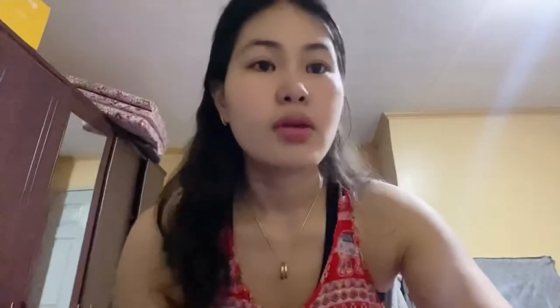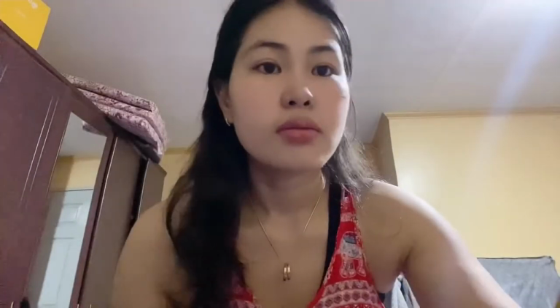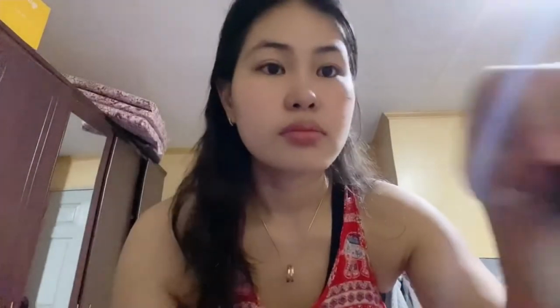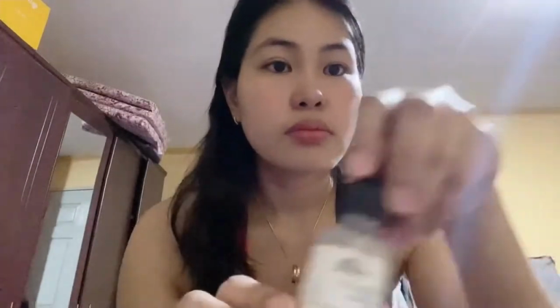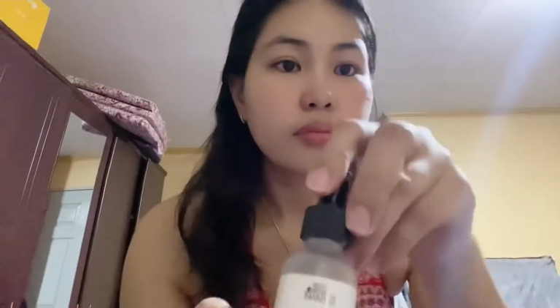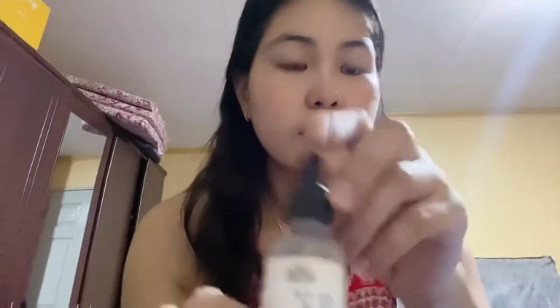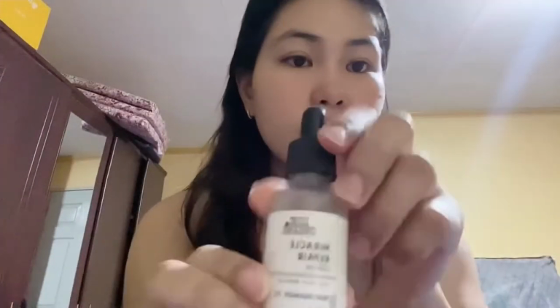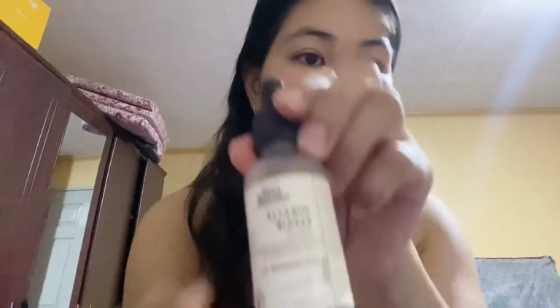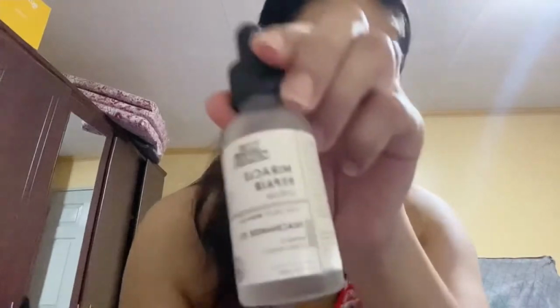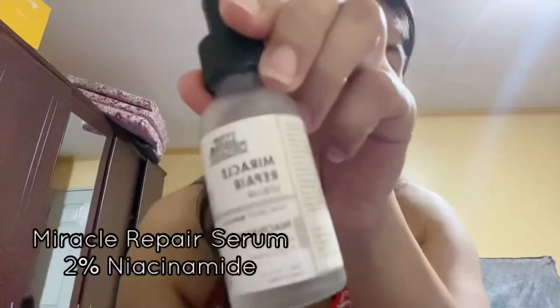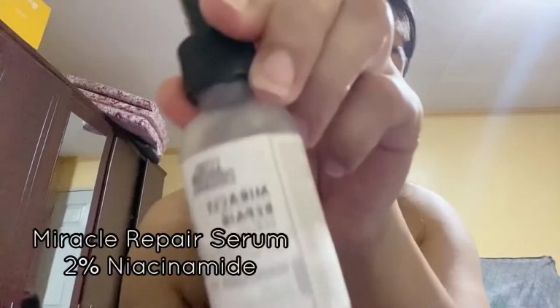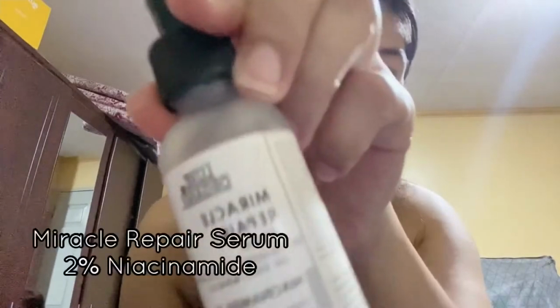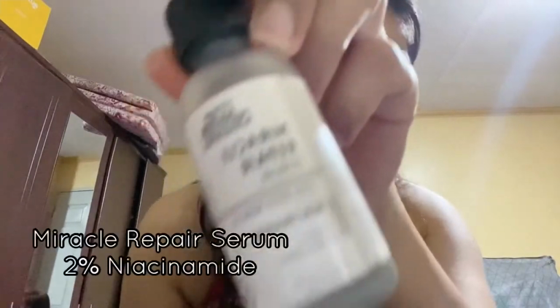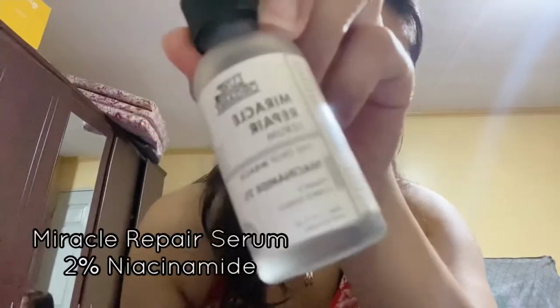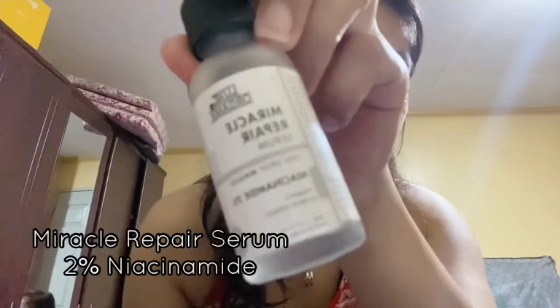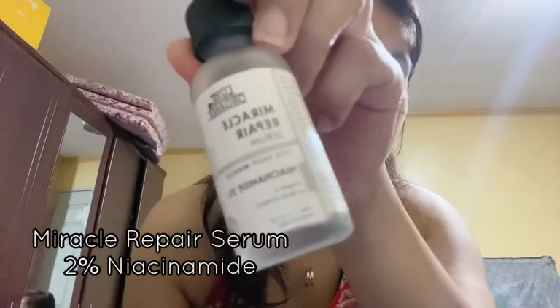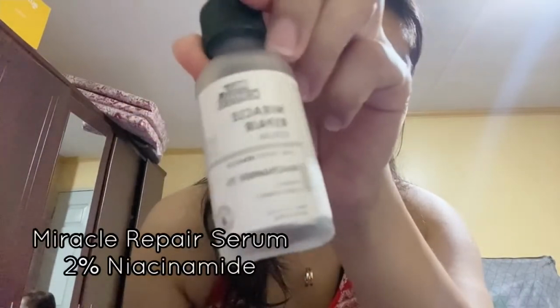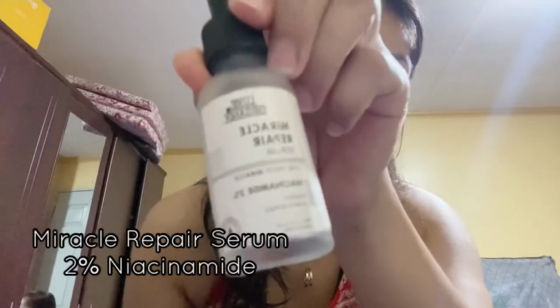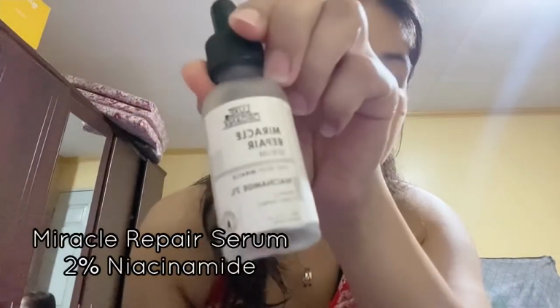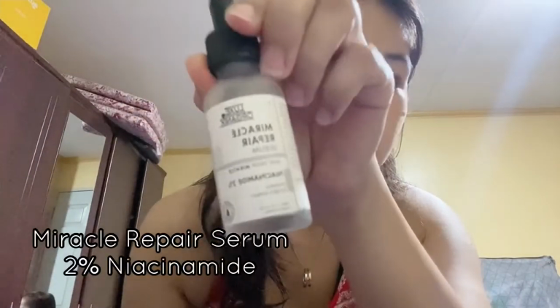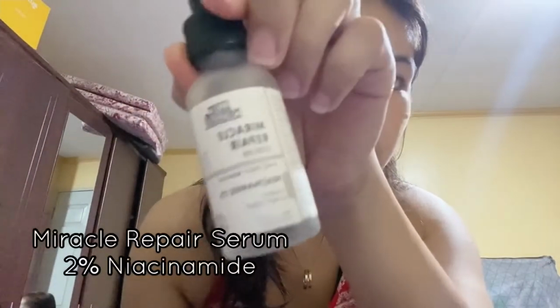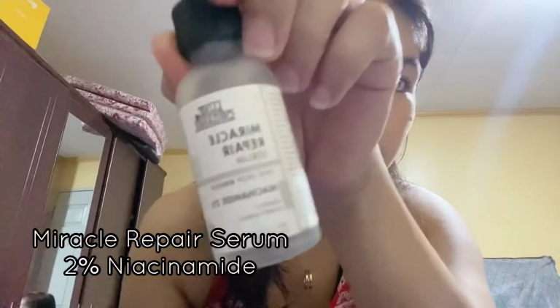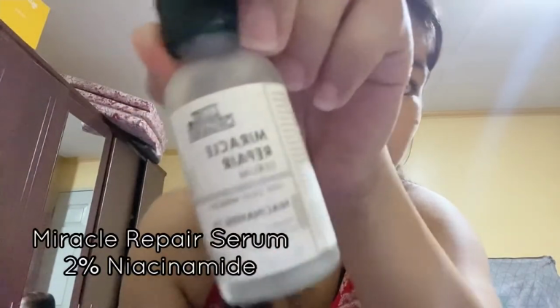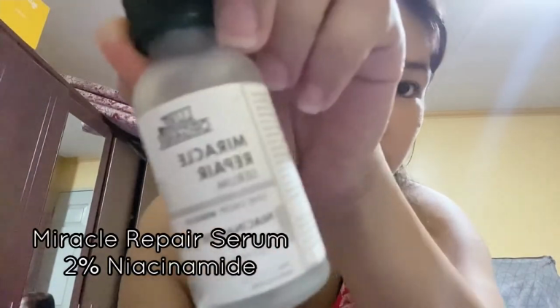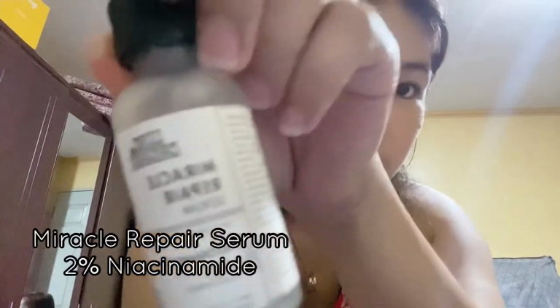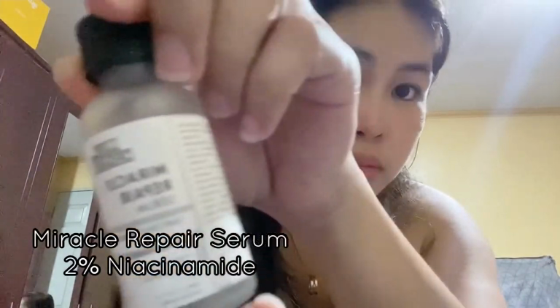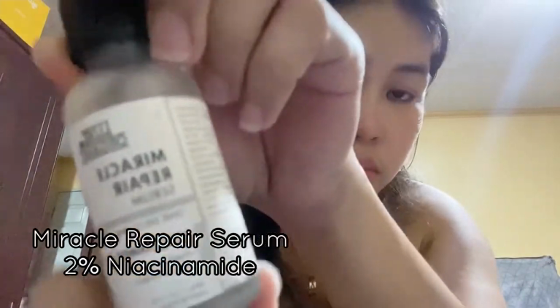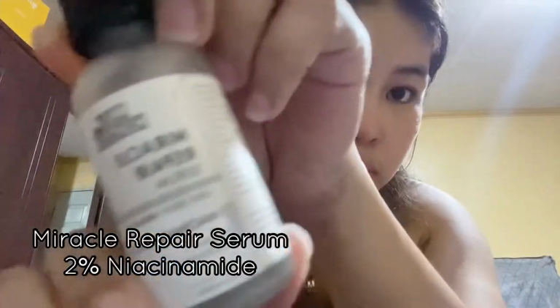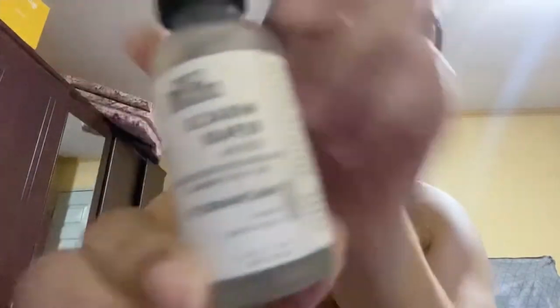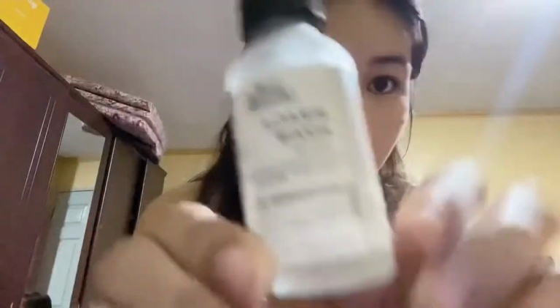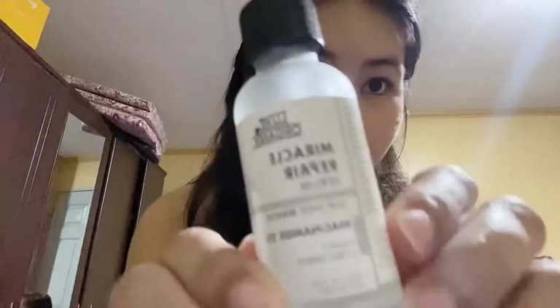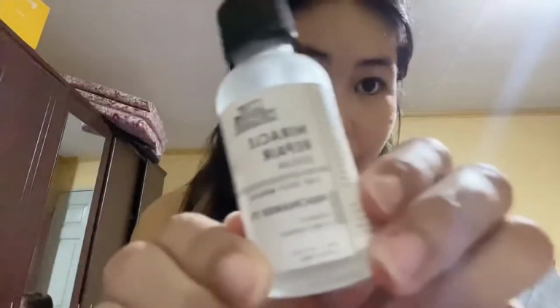My third step is this Luxe Organics Miracle Serum with 2% niacinamide.